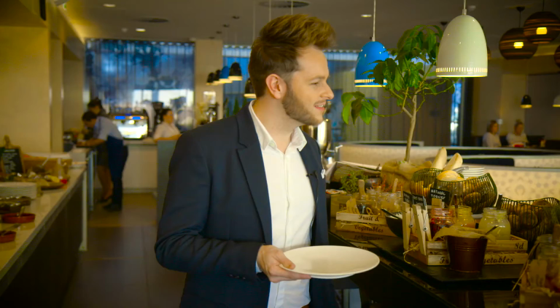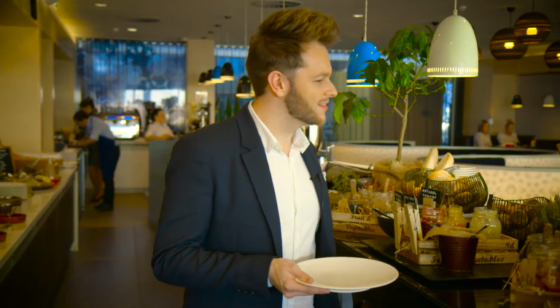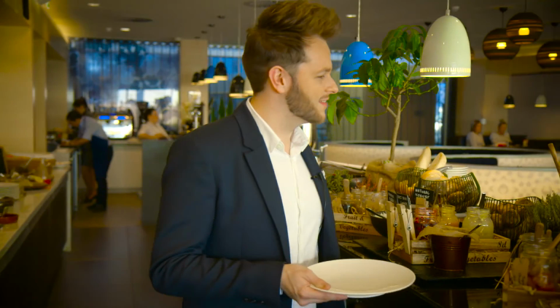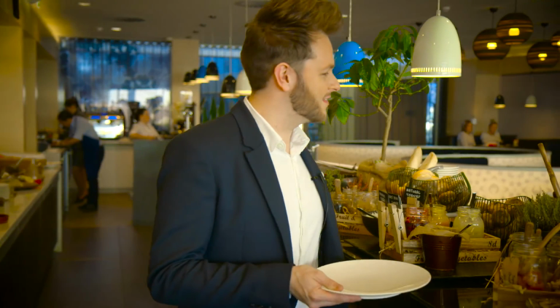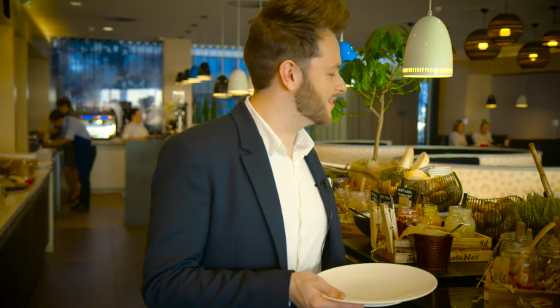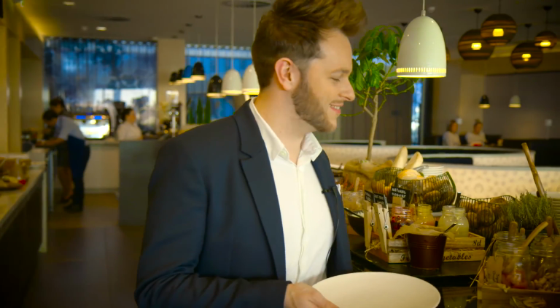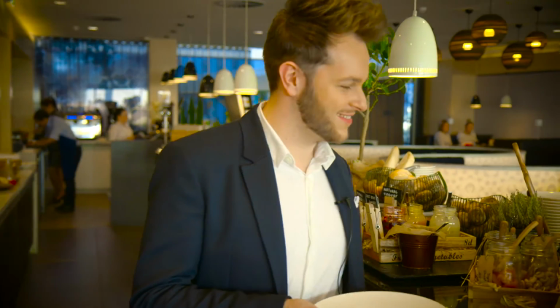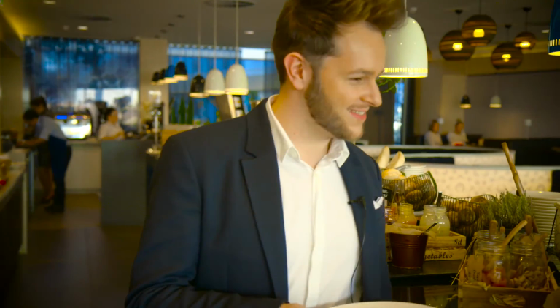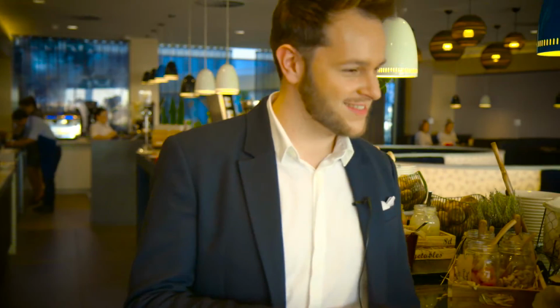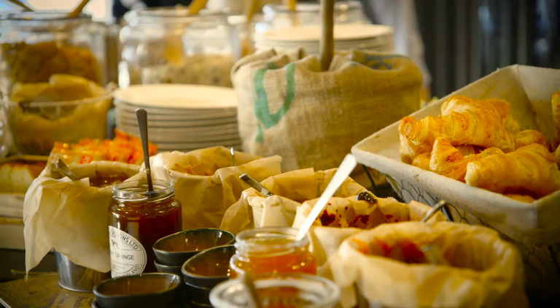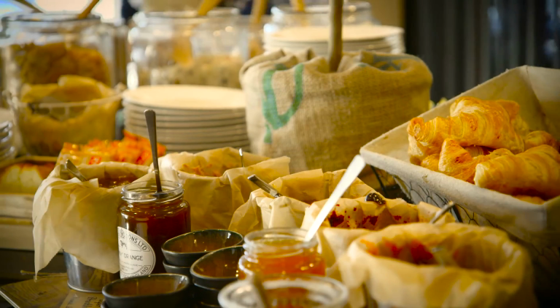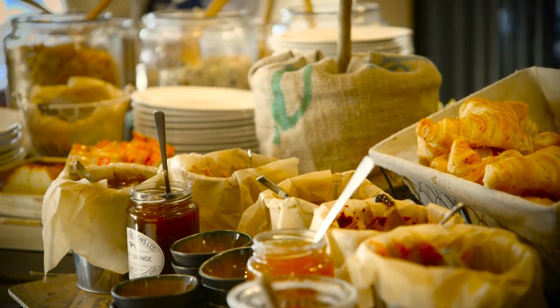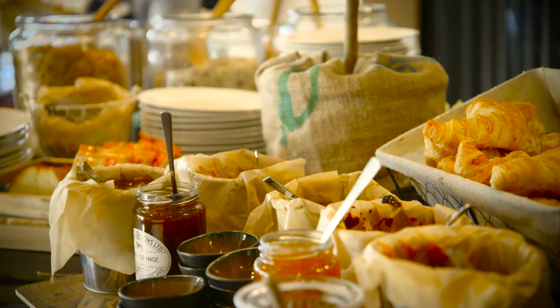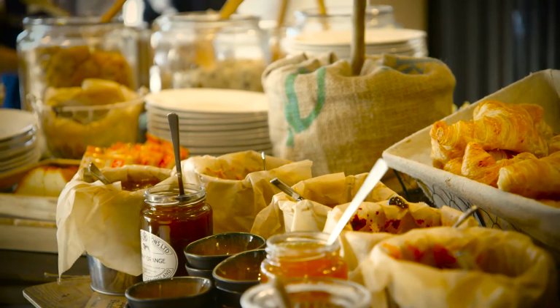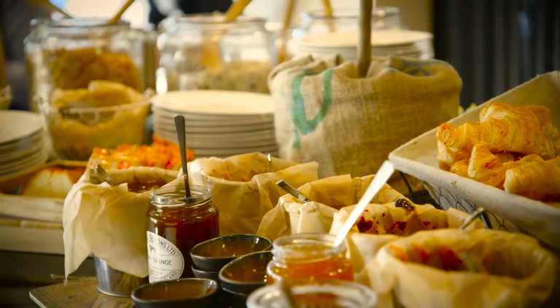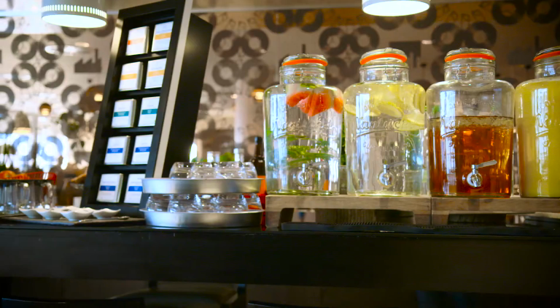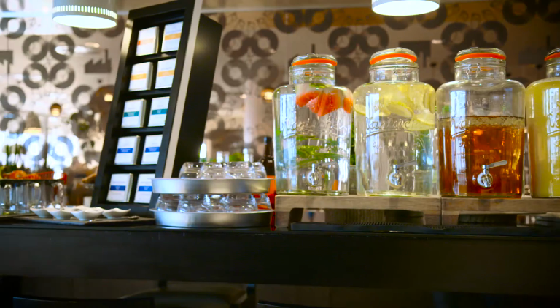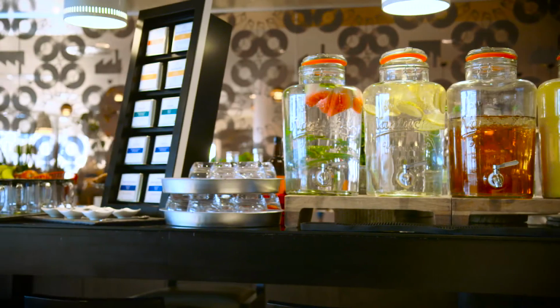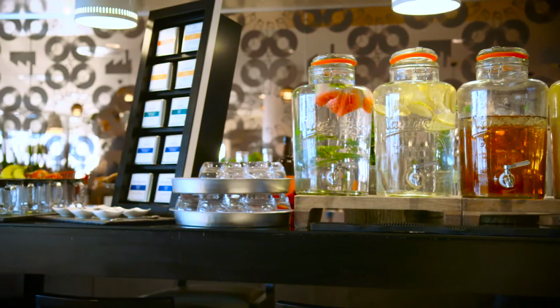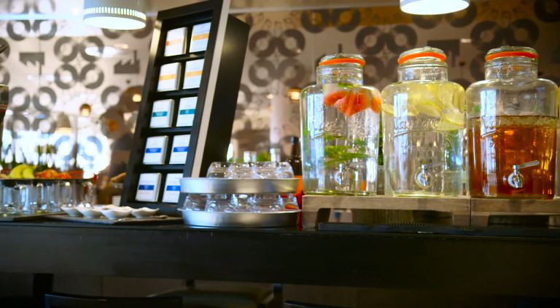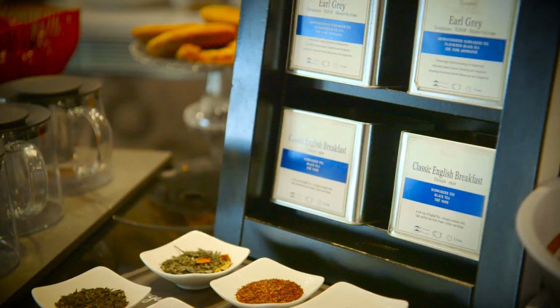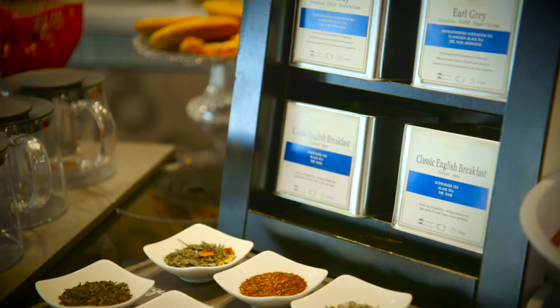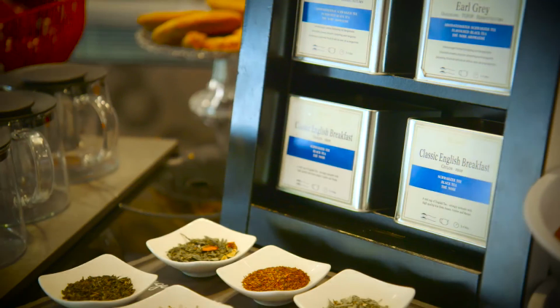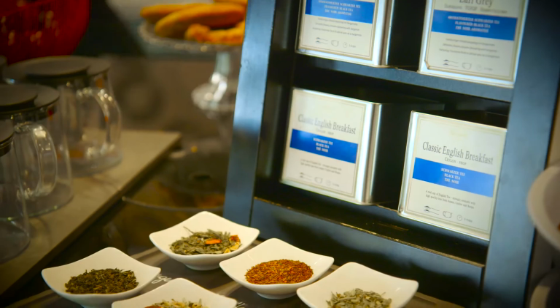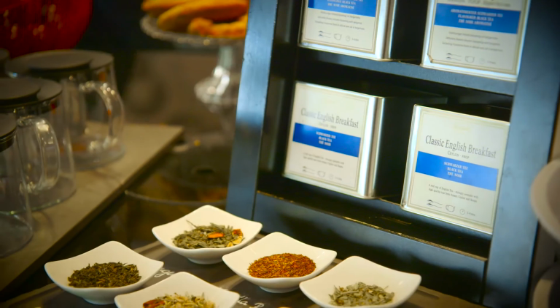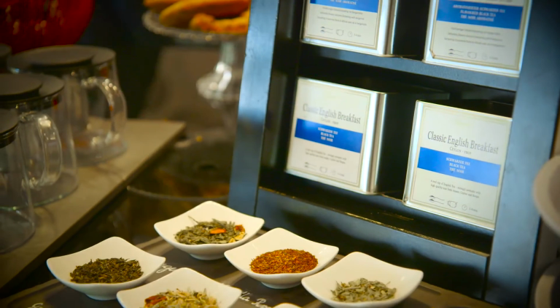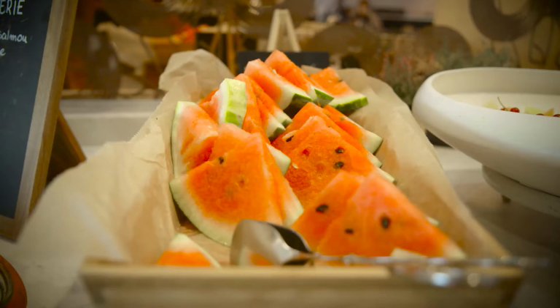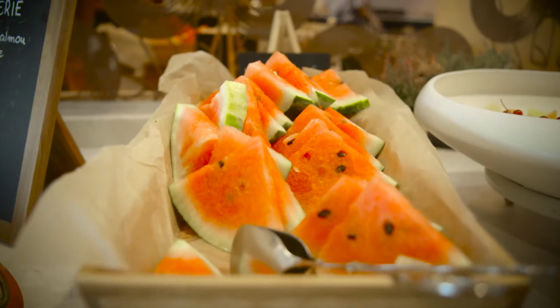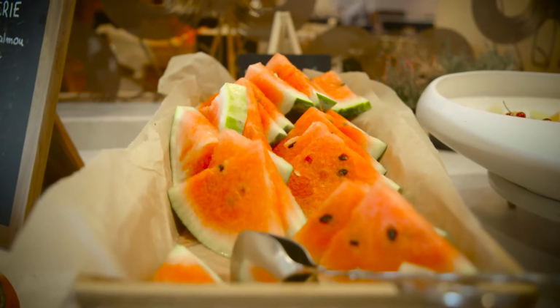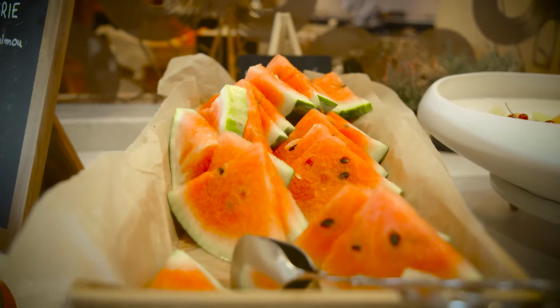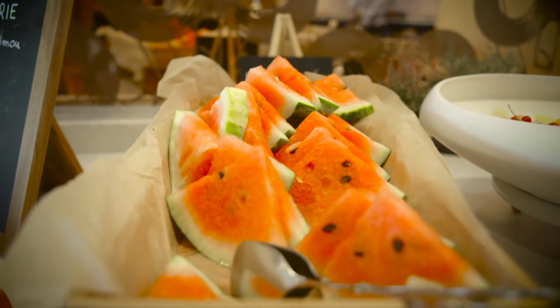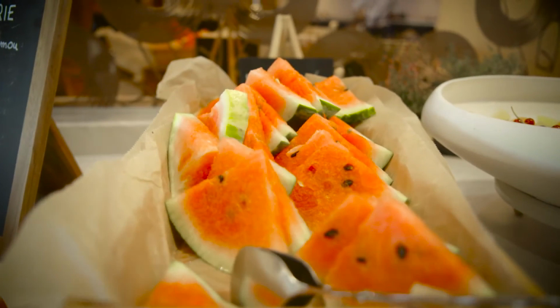It's also the place to grab breakfast, where you'll find a huge selection of English and continental staples.